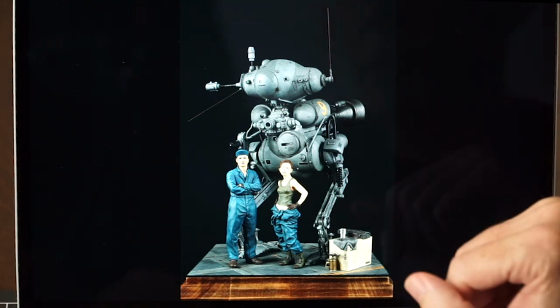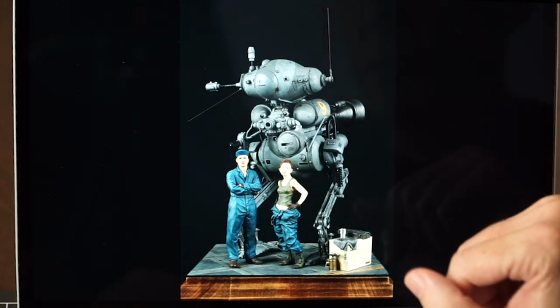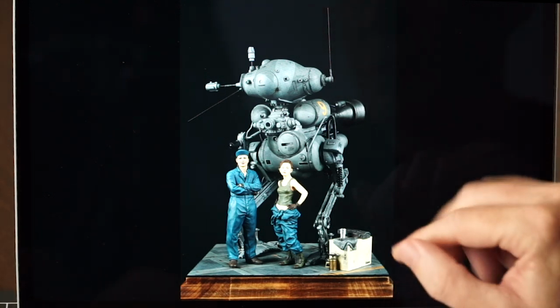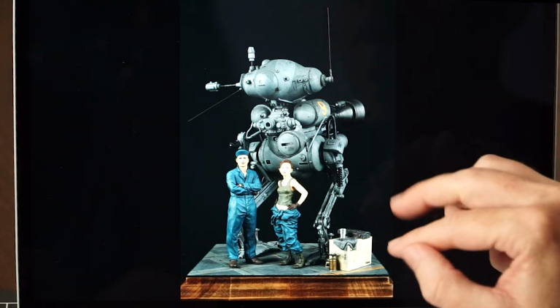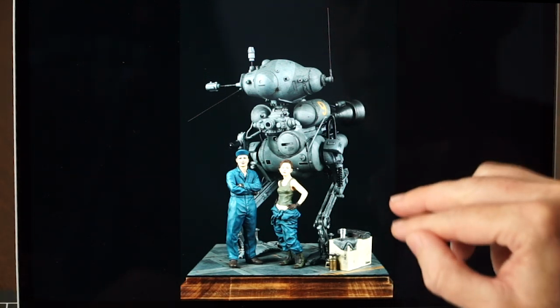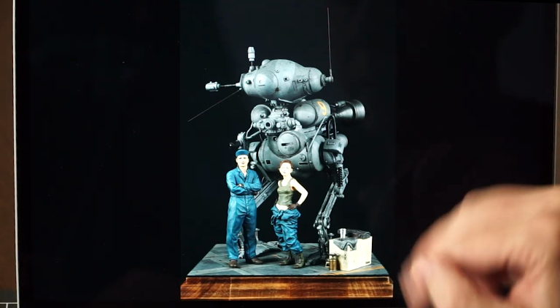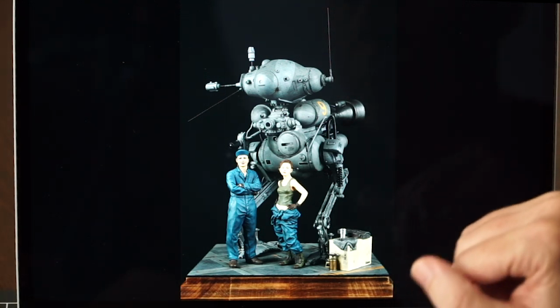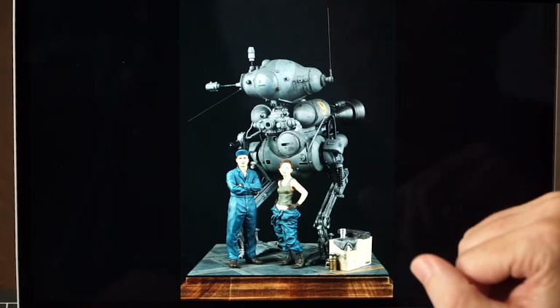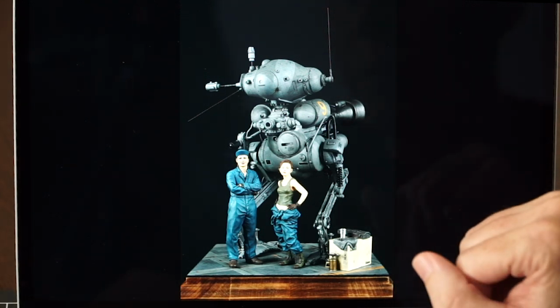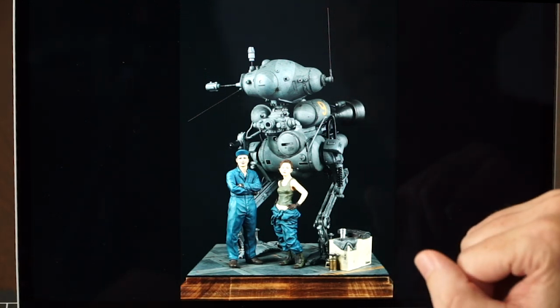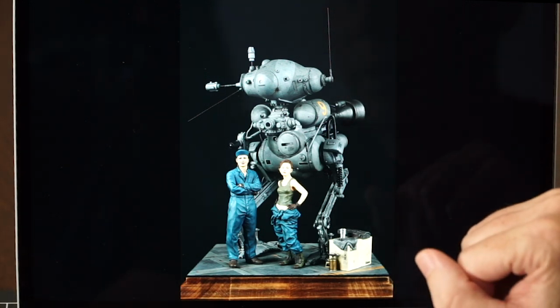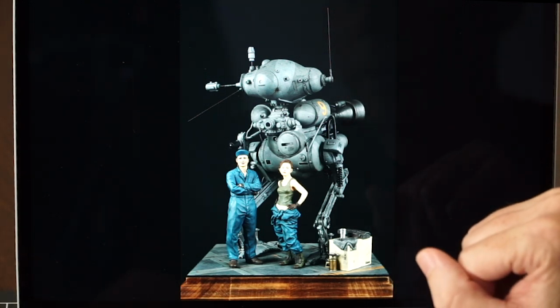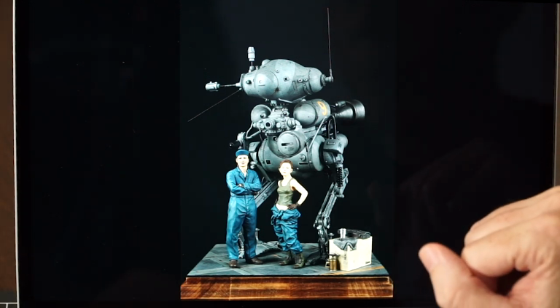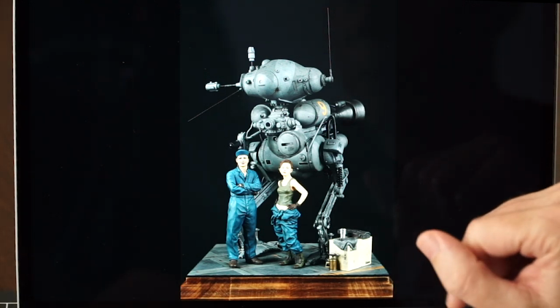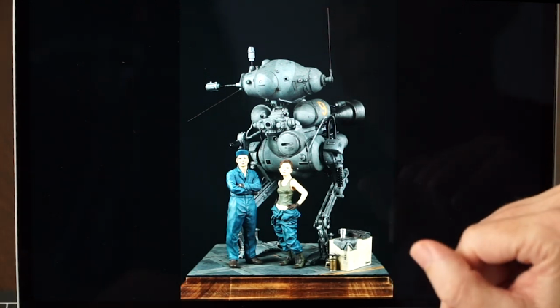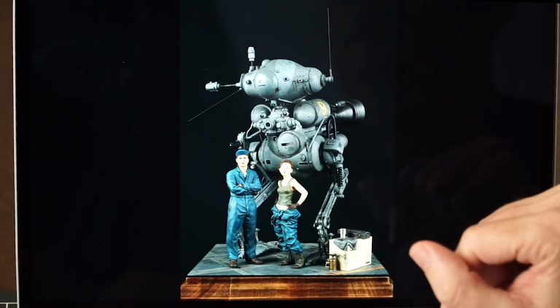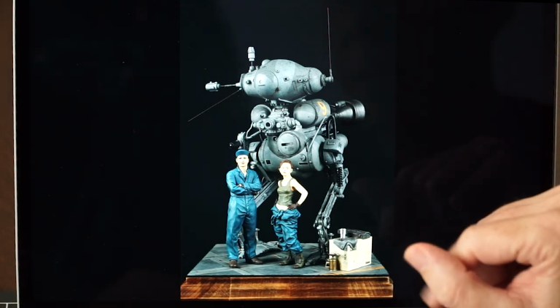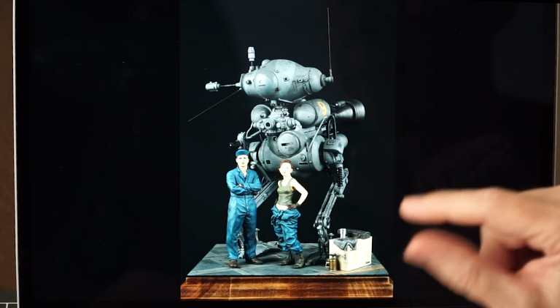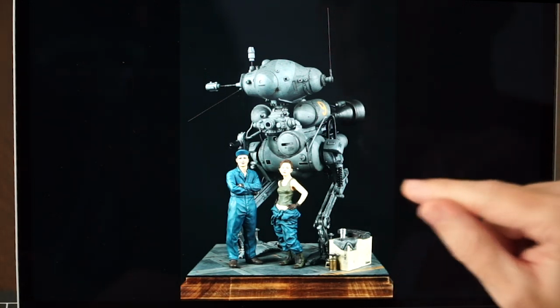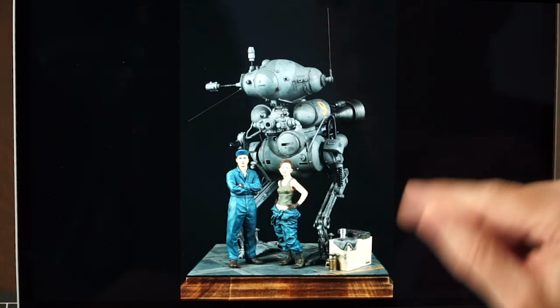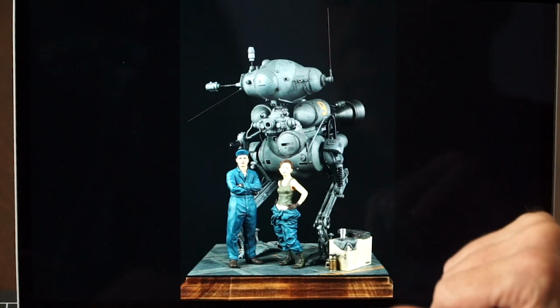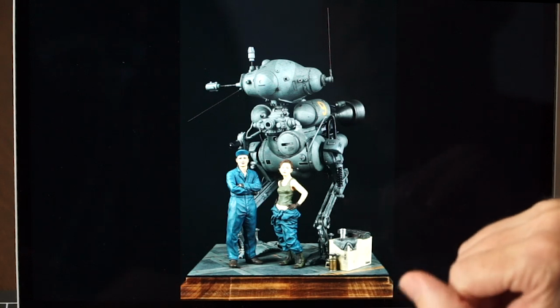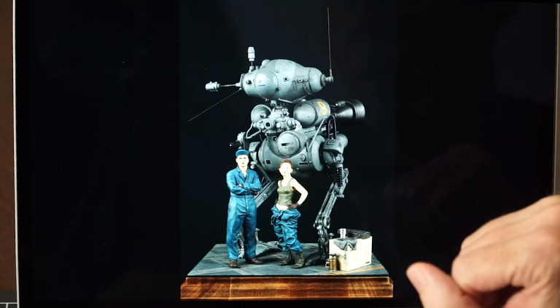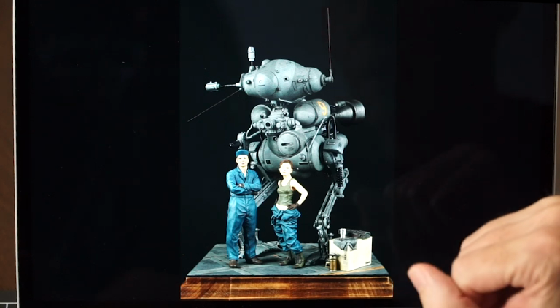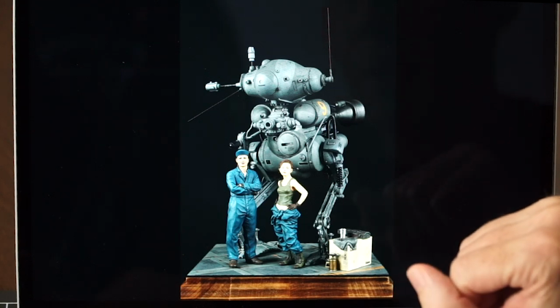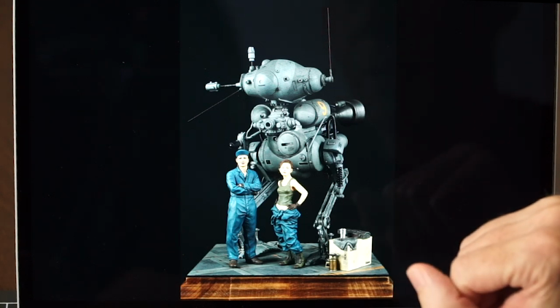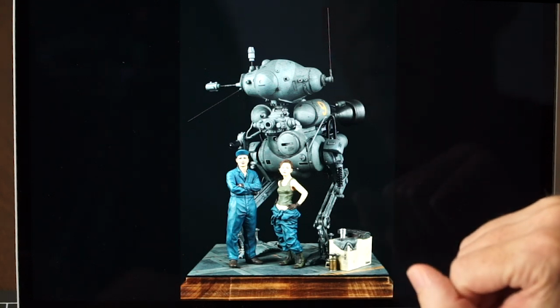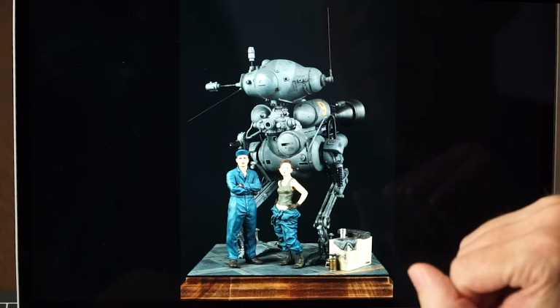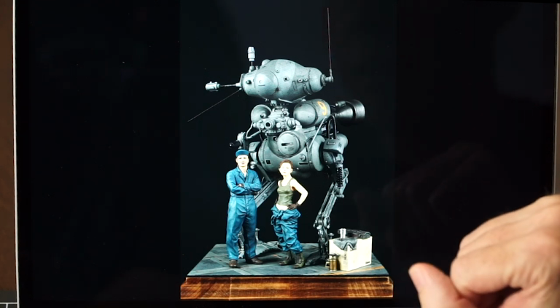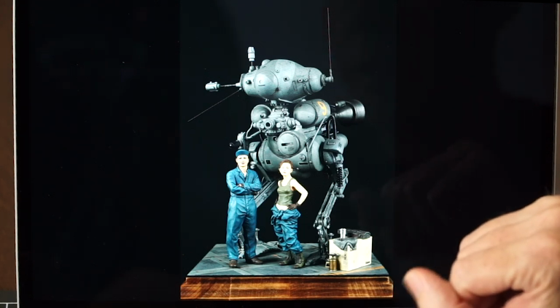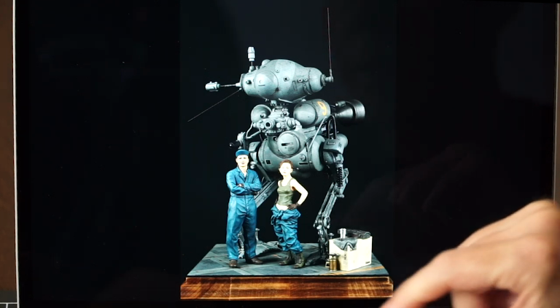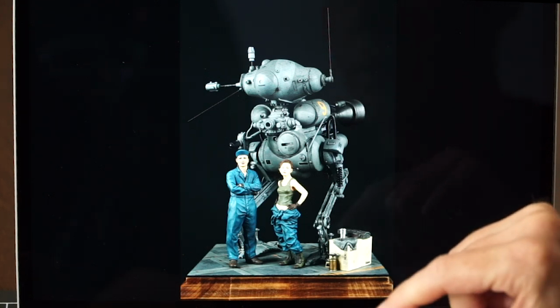This is a very beautifully done model and vignette. Thank you very much, Doidi. I really like this one.